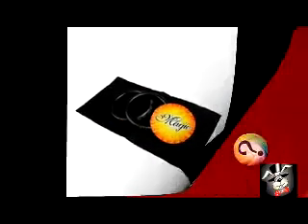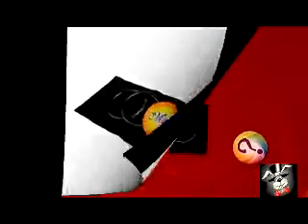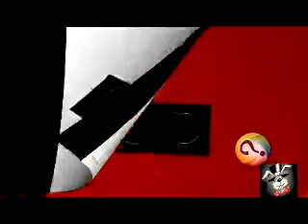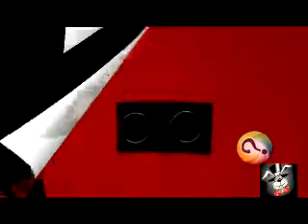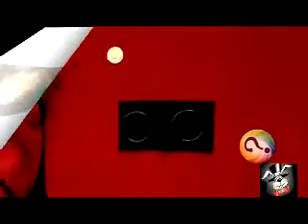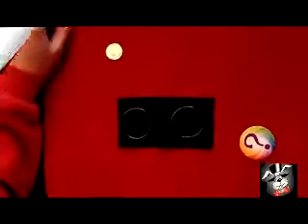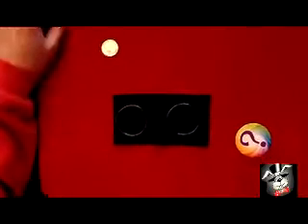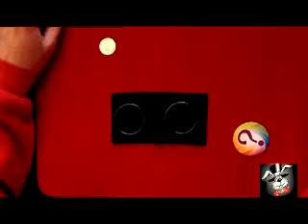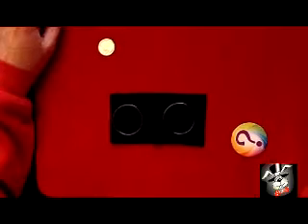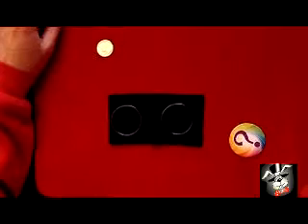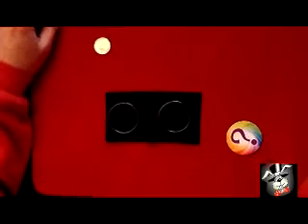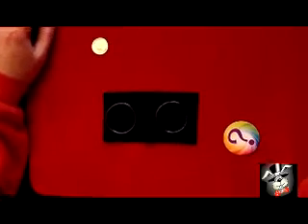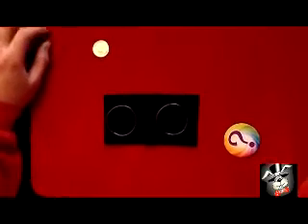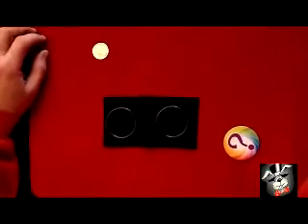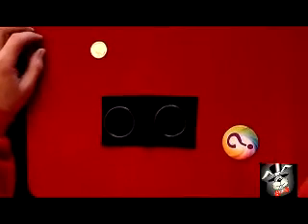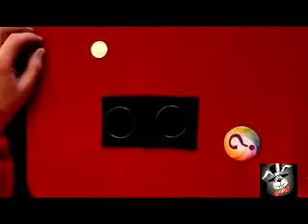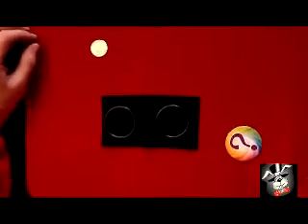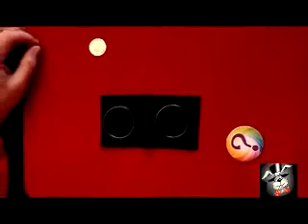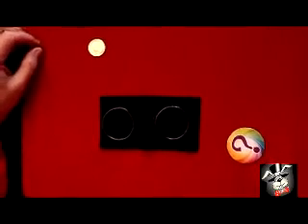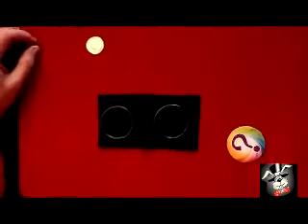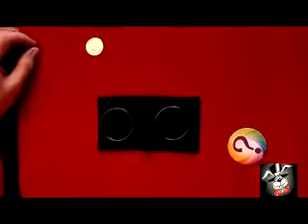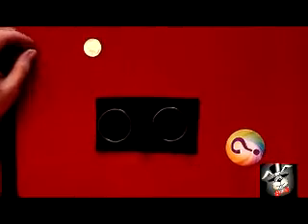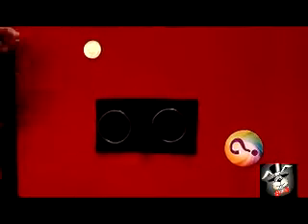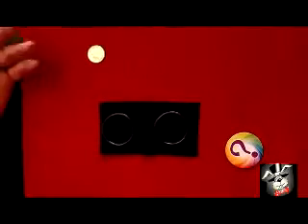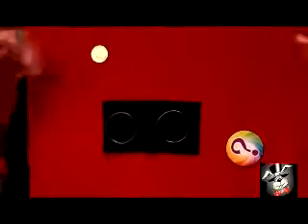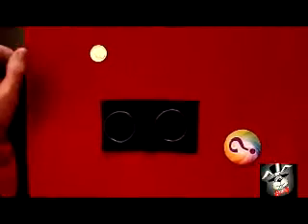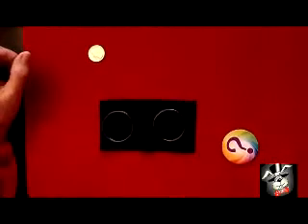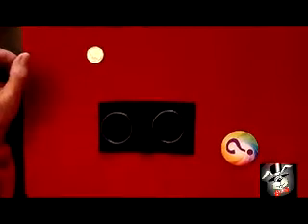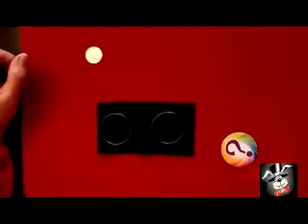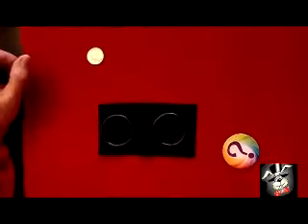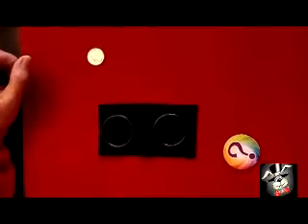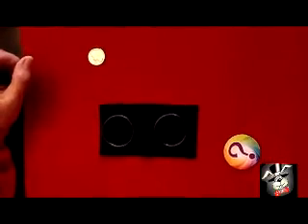Hey, this is Chinese Ring Illusion. It's a great trick. It's easy to do — pretty much anybody can do it.